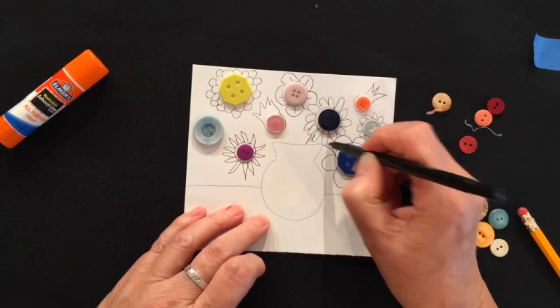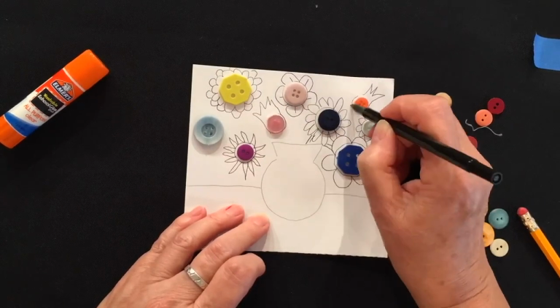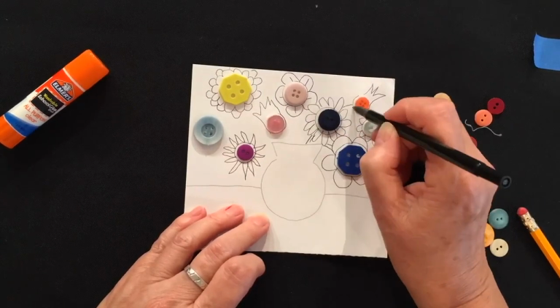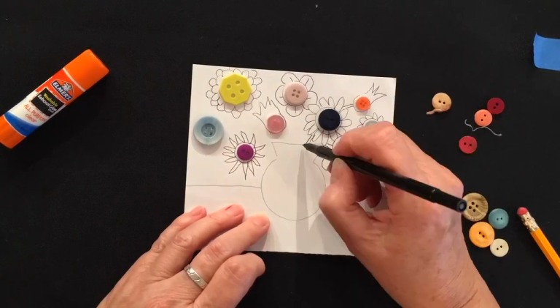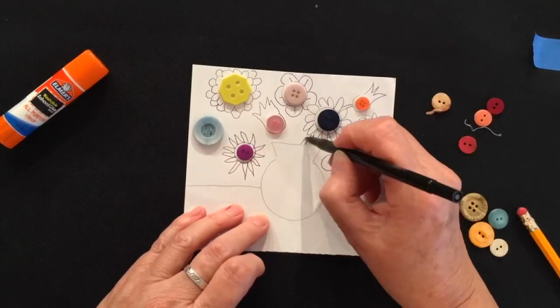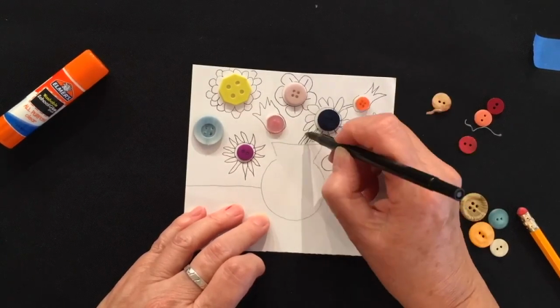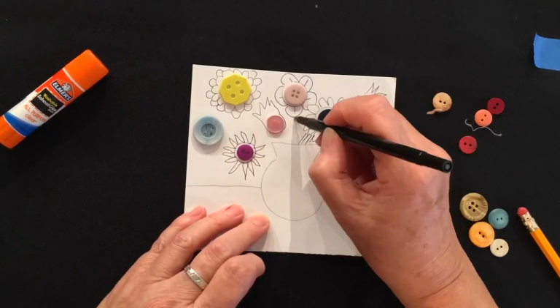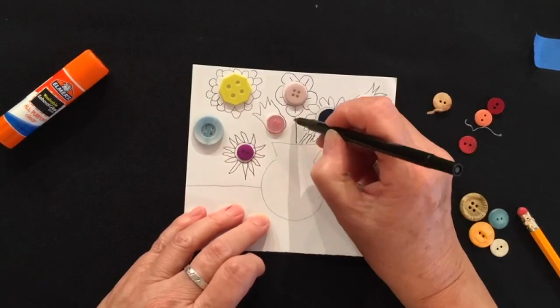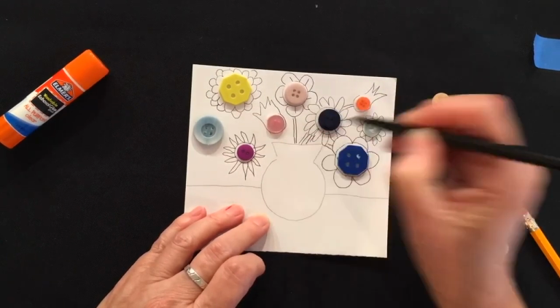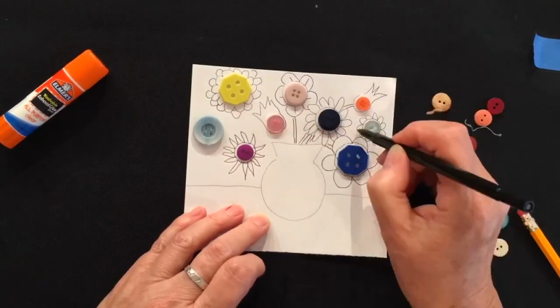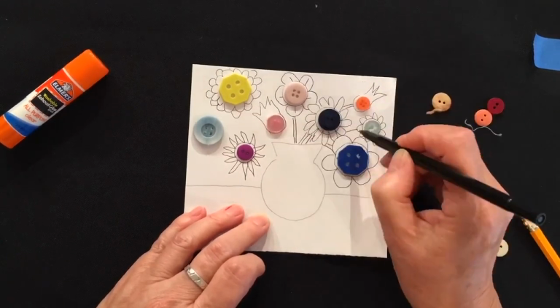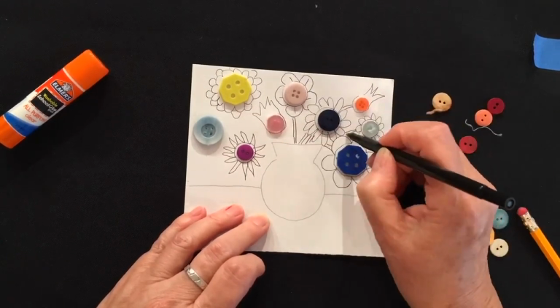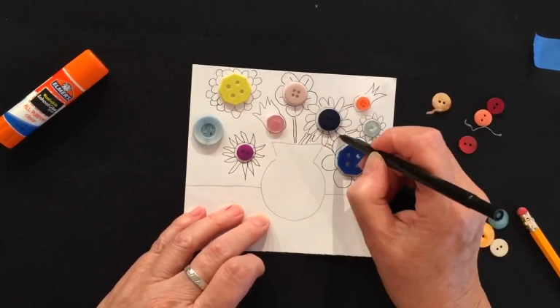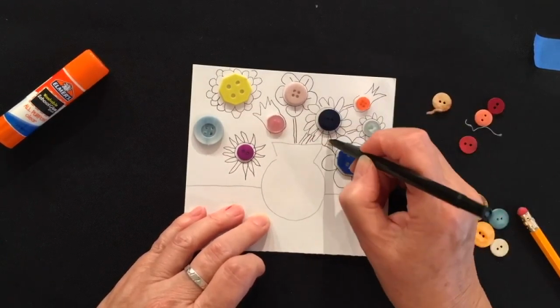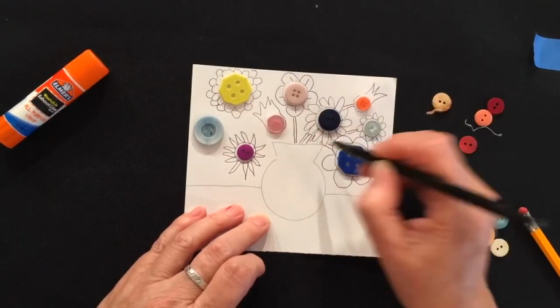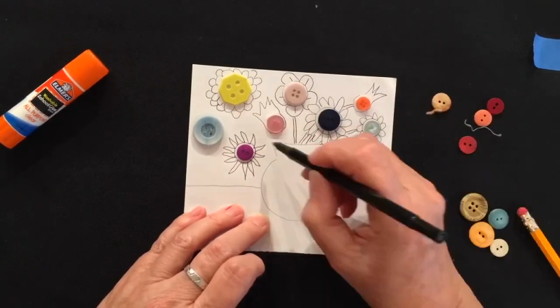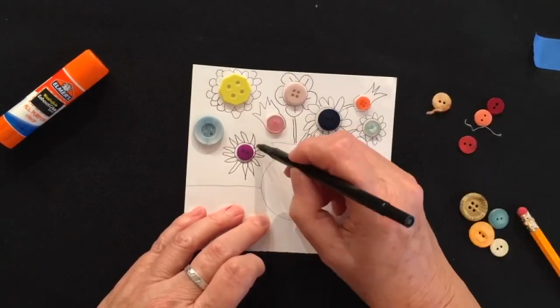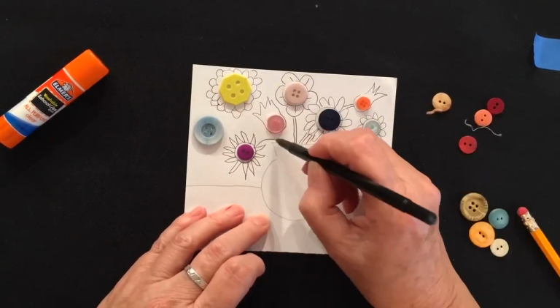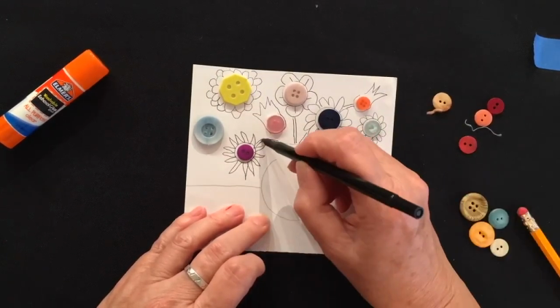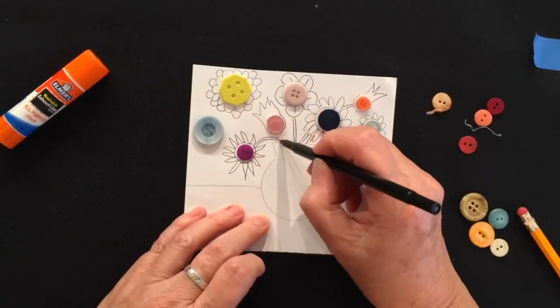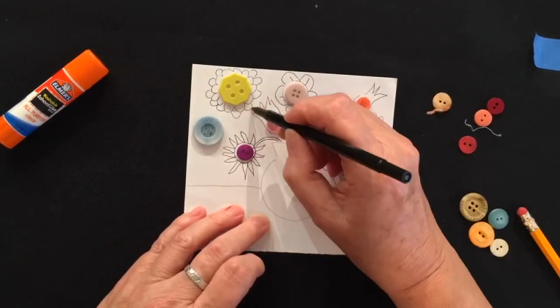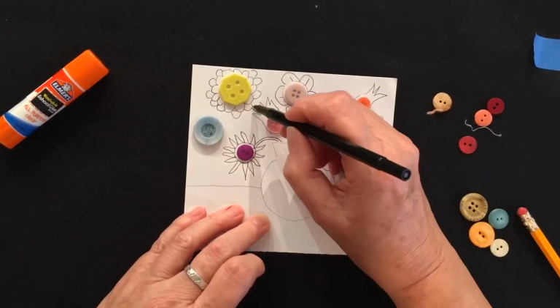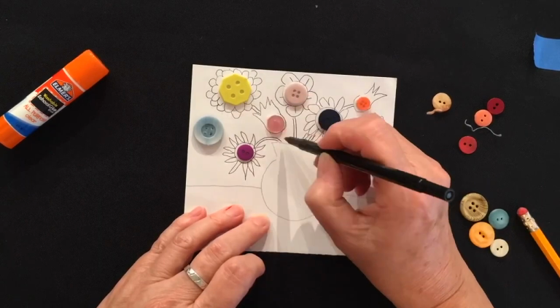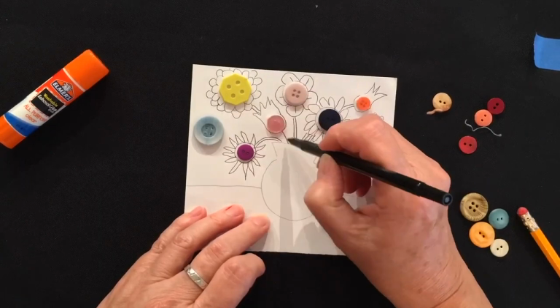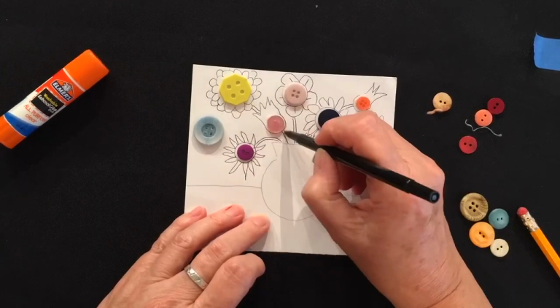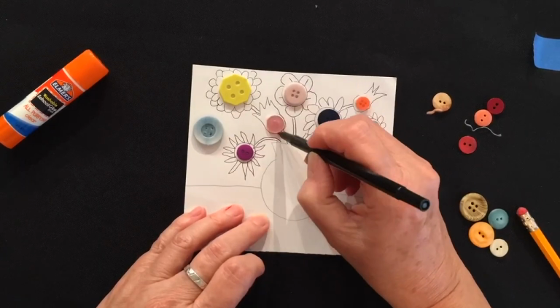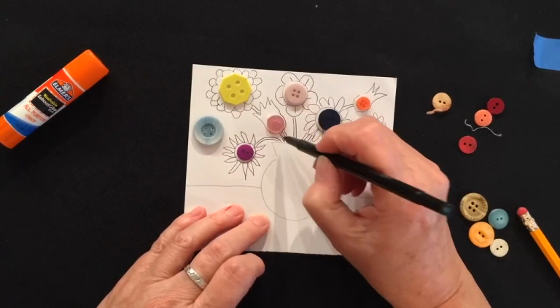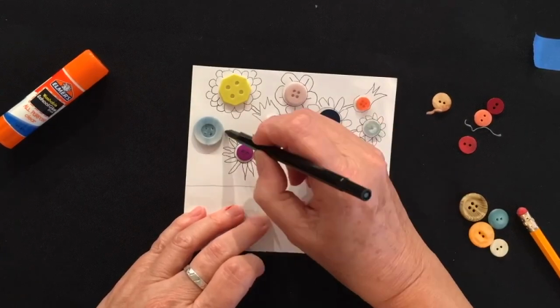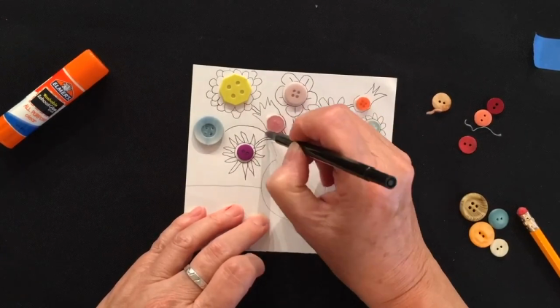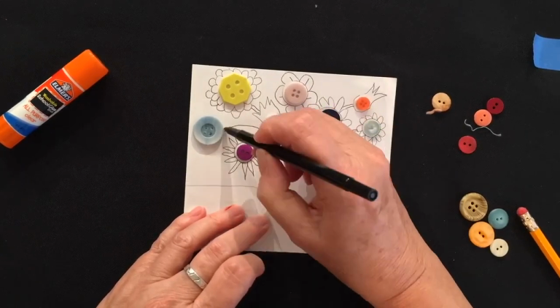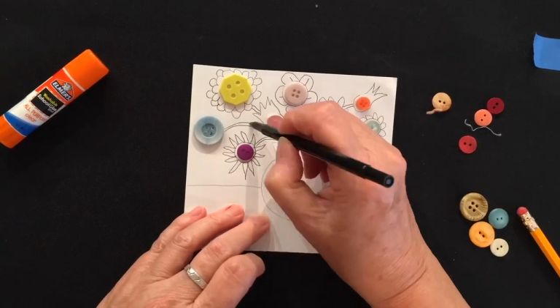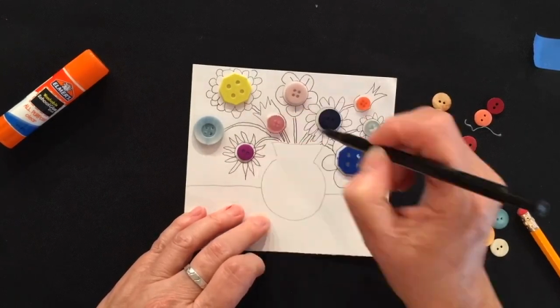Don't forget to draw the stems. You've got to connect your flowers to your vase, or to the ground if you did a landscape.